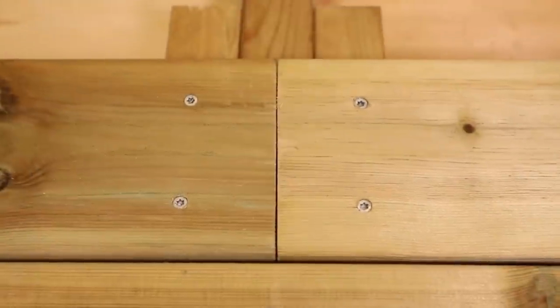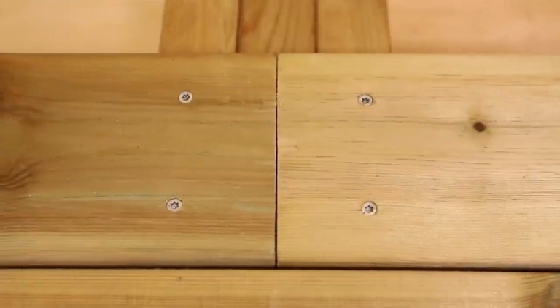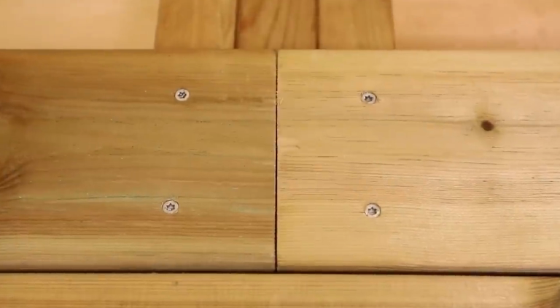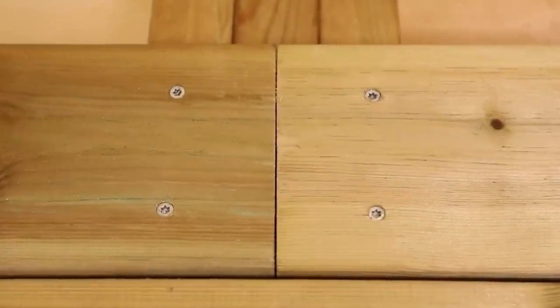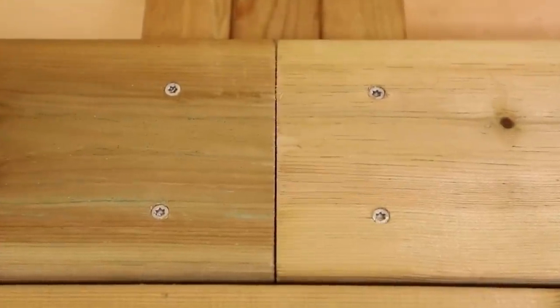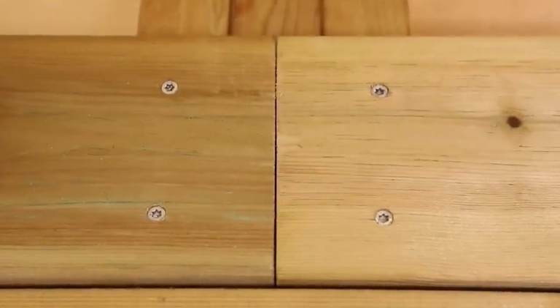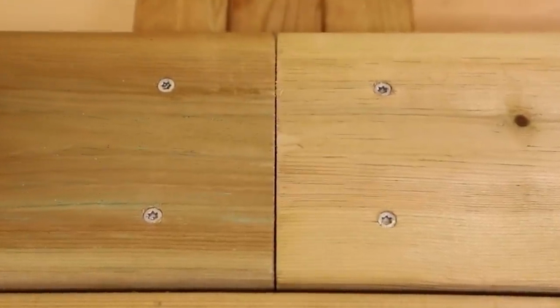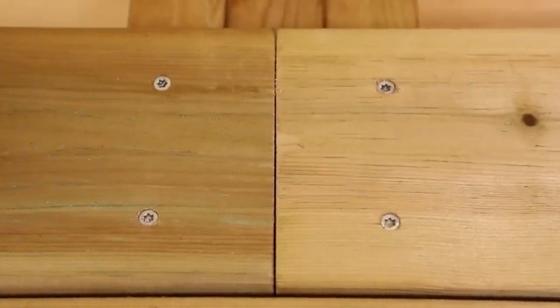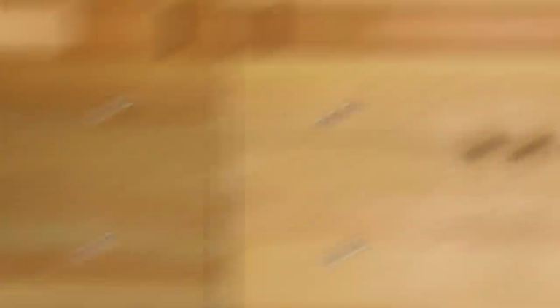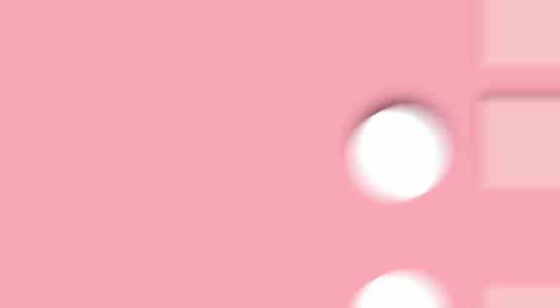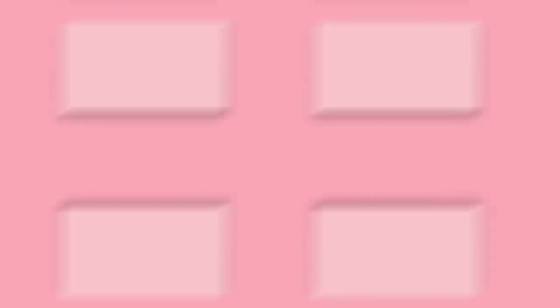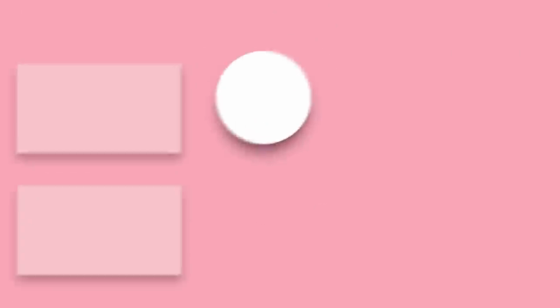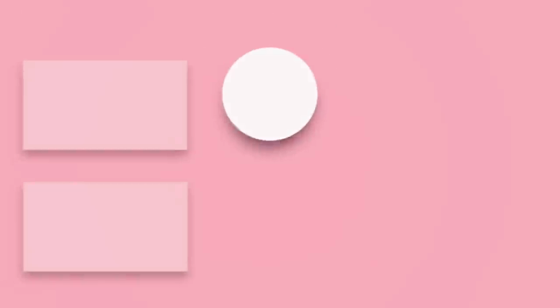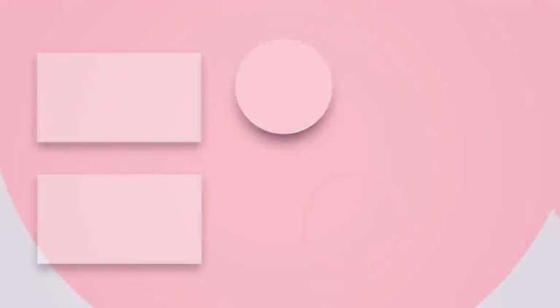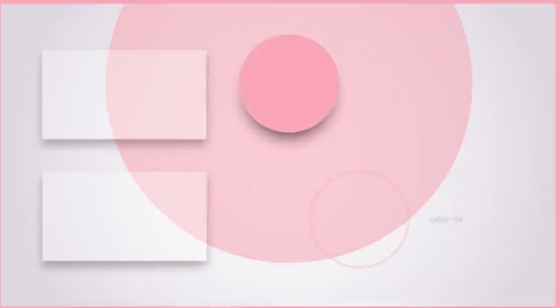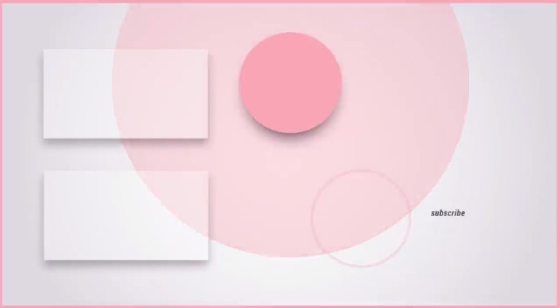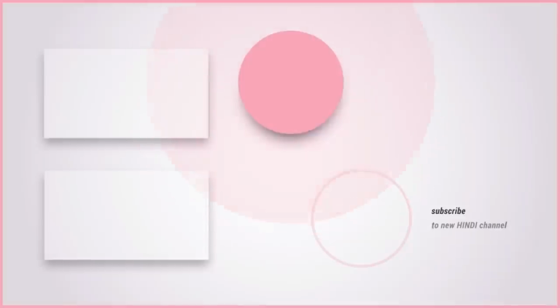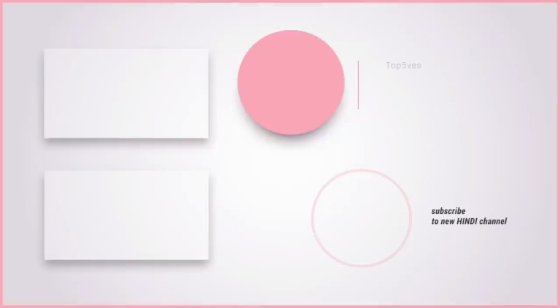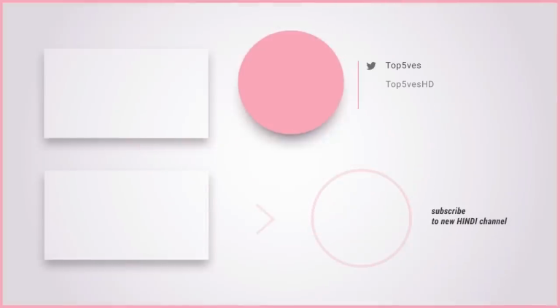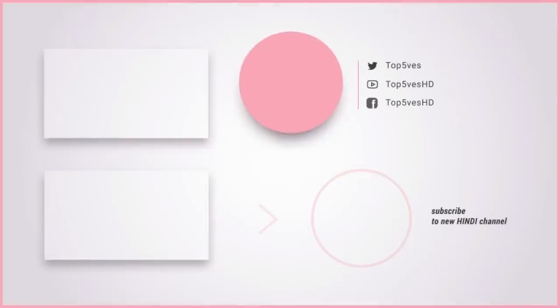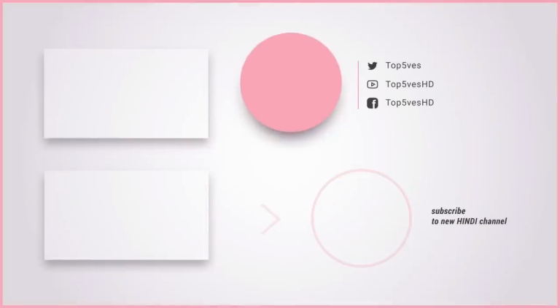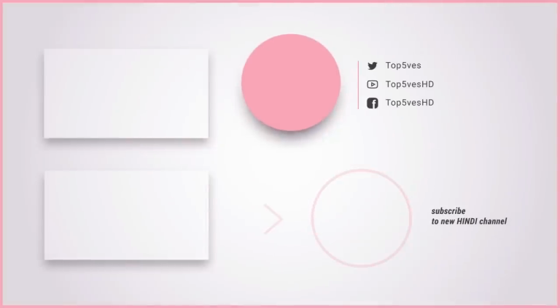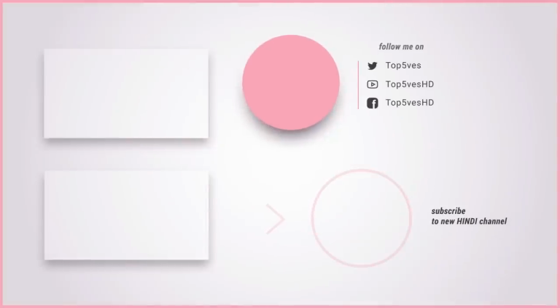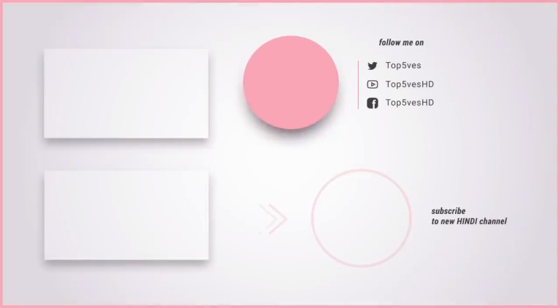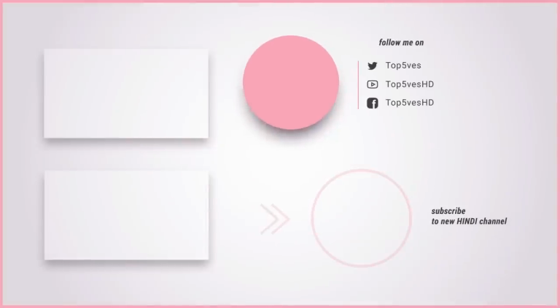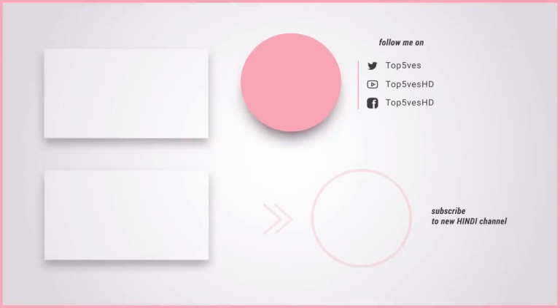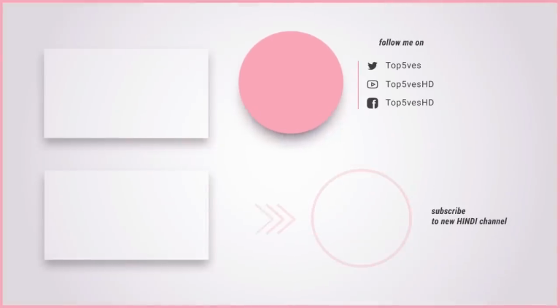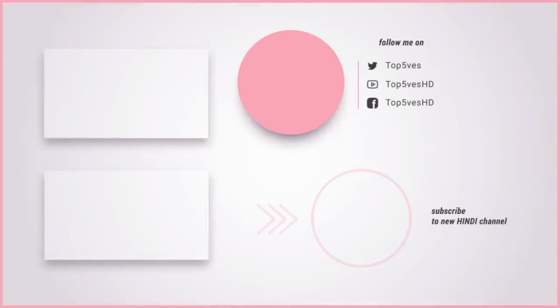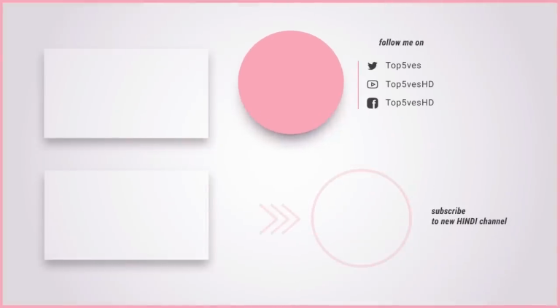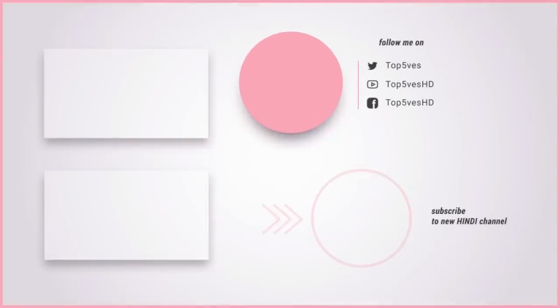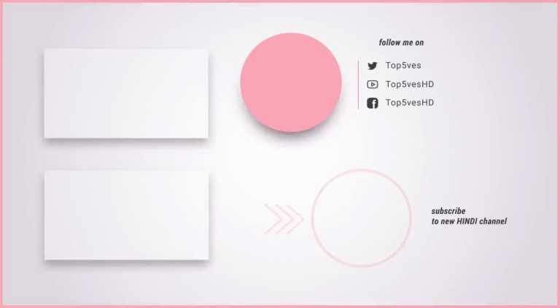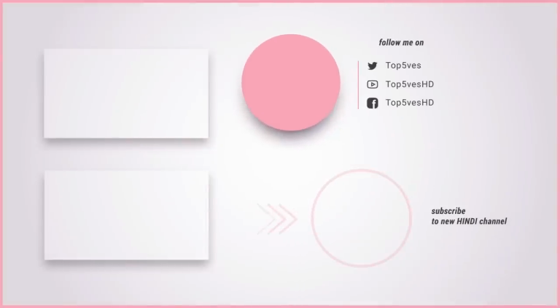Thank you for watching this video on Top 5's HD. Remember to like and subscribe to our channel for more content like this.